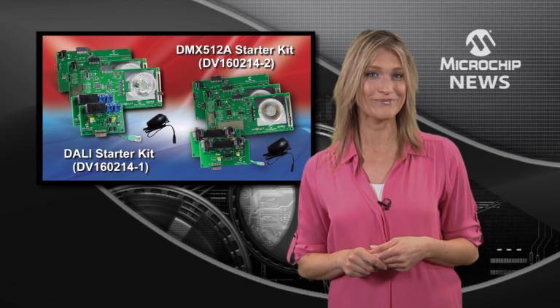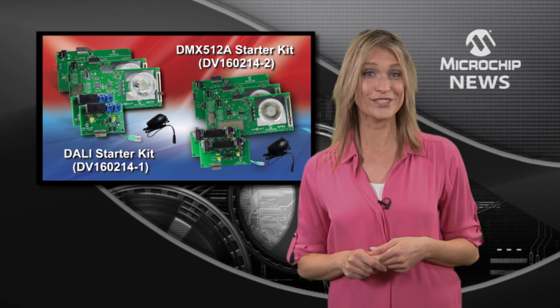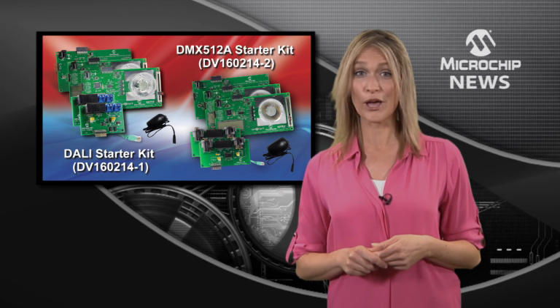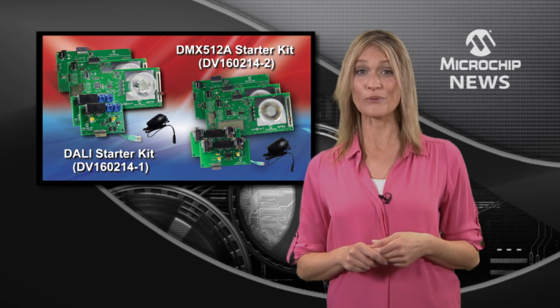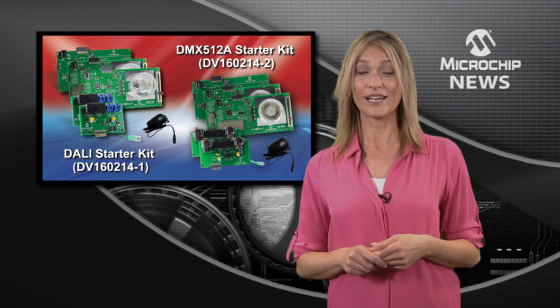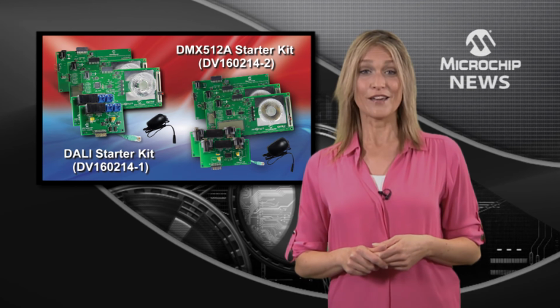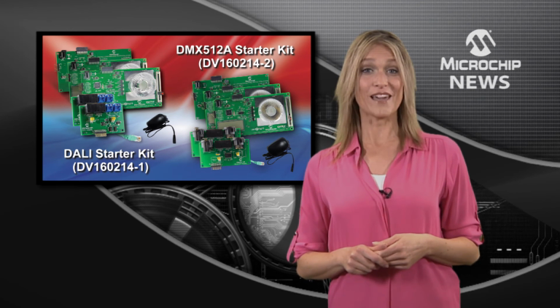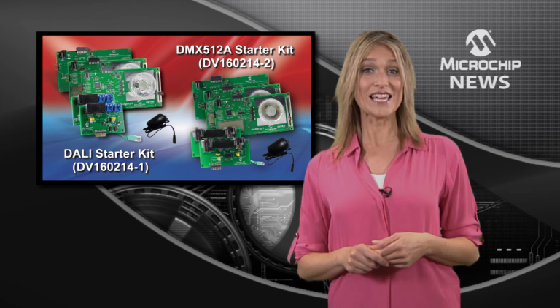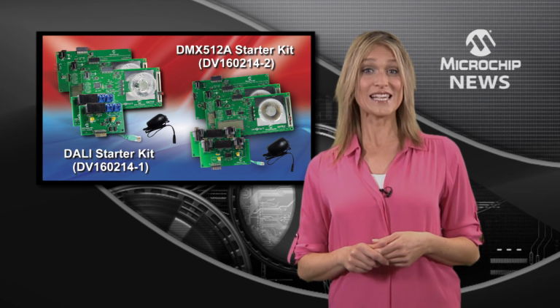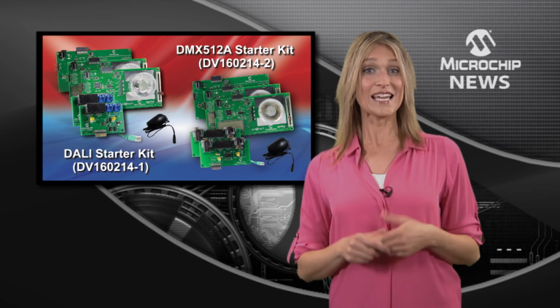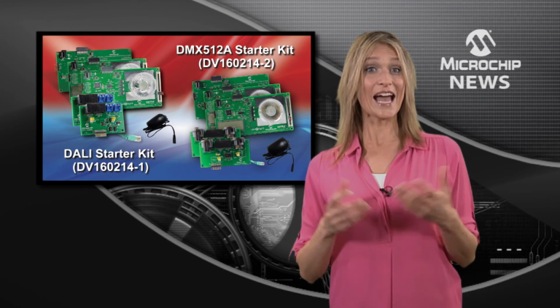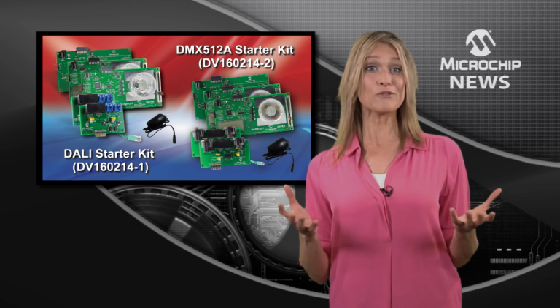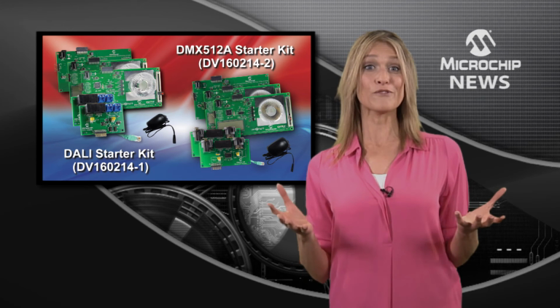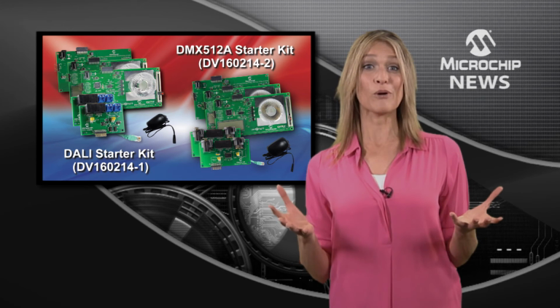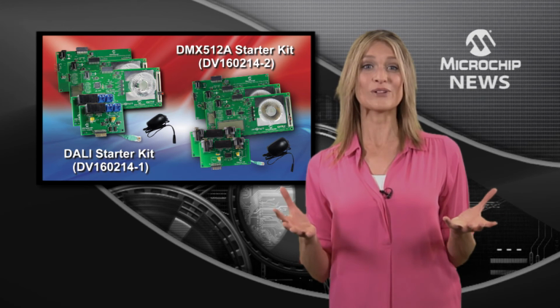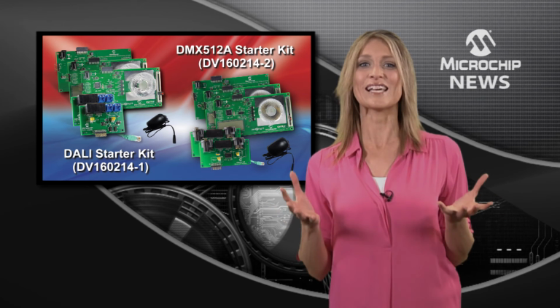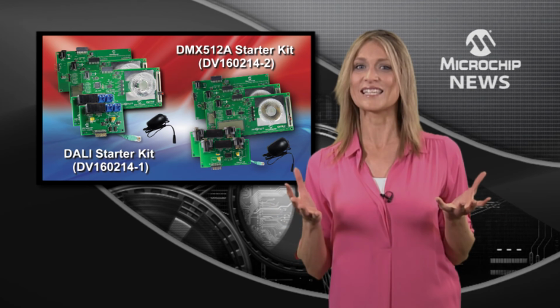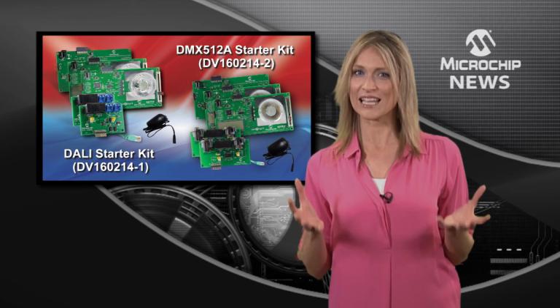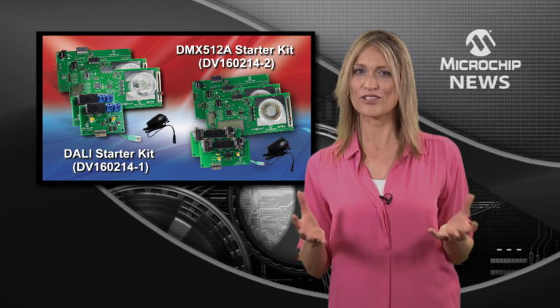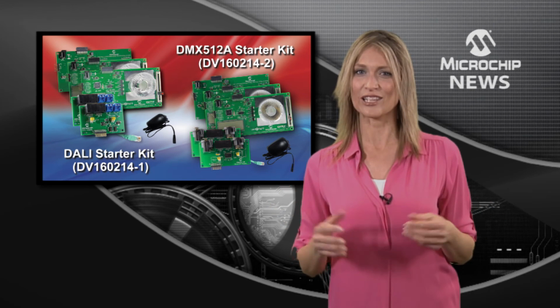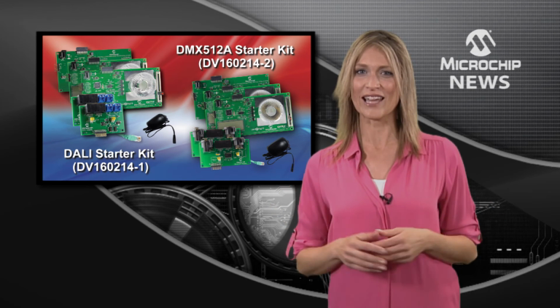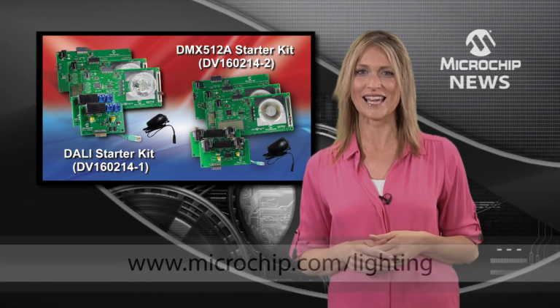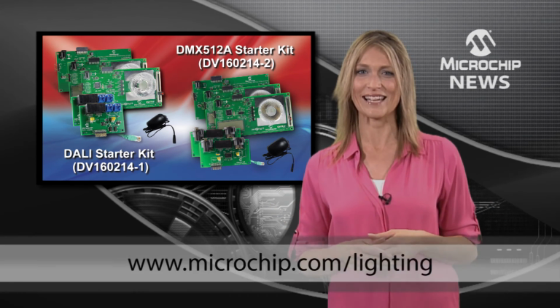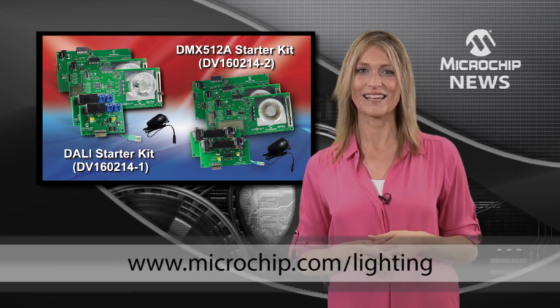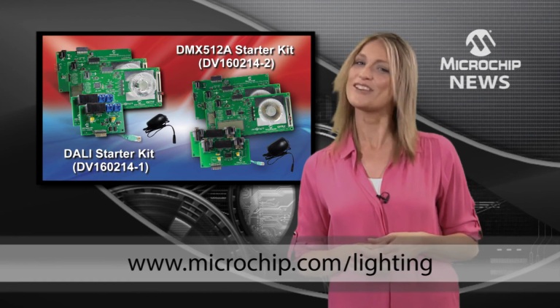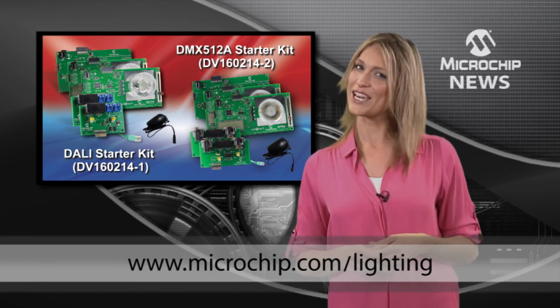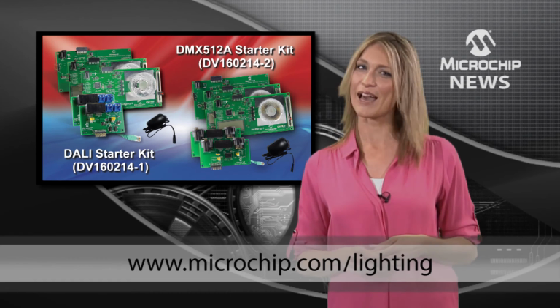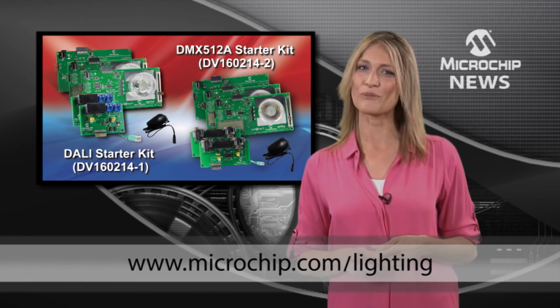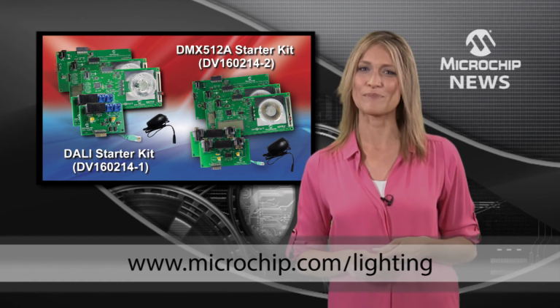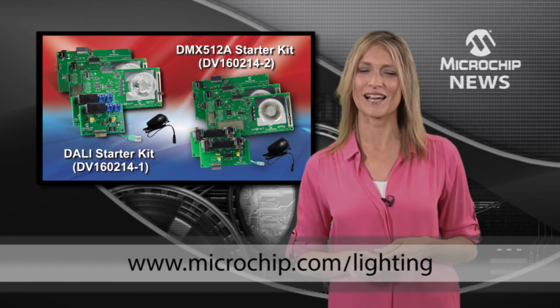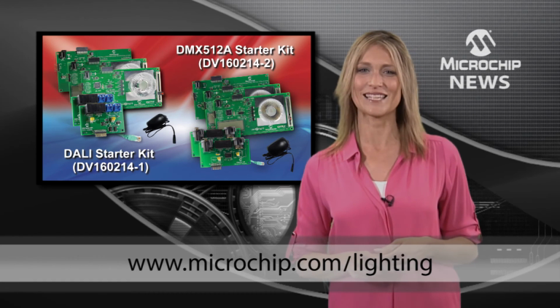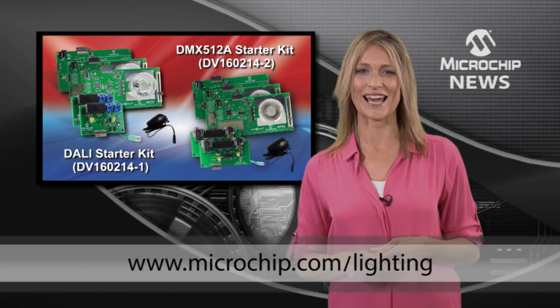For easy out-of-the-box intelligent lighting, check out the website today.